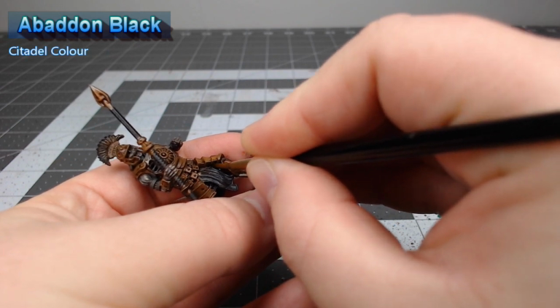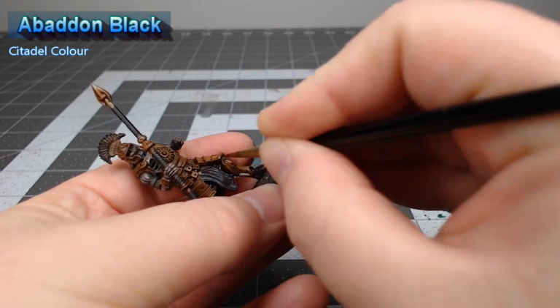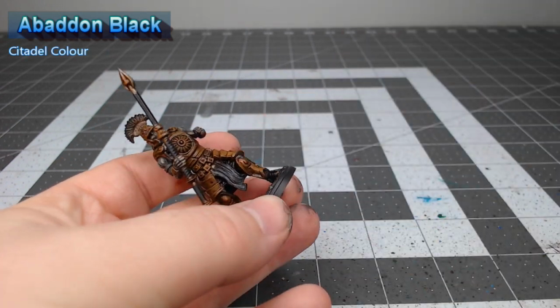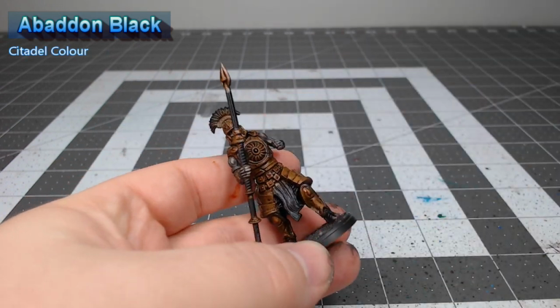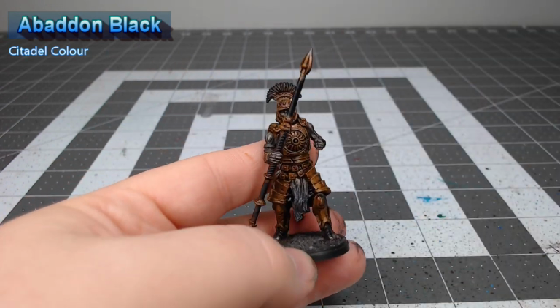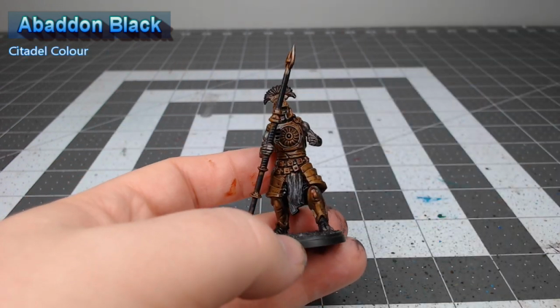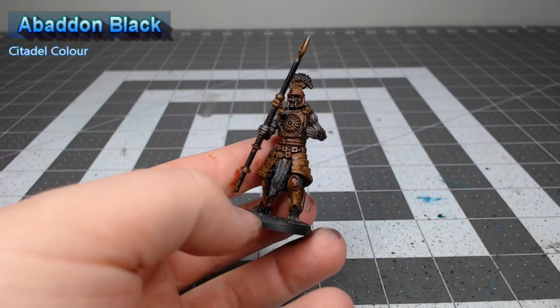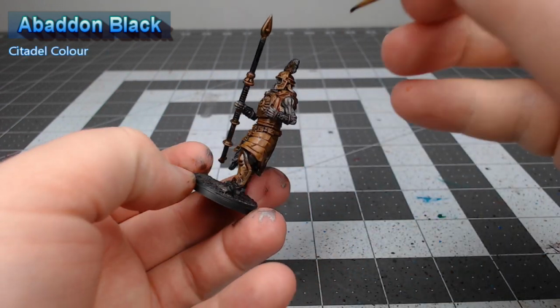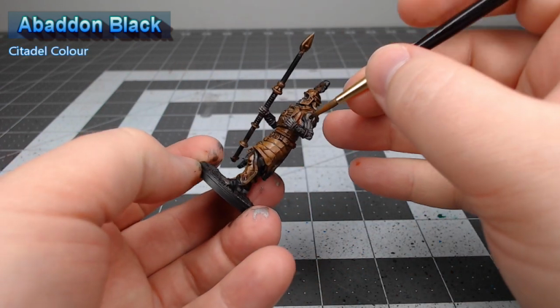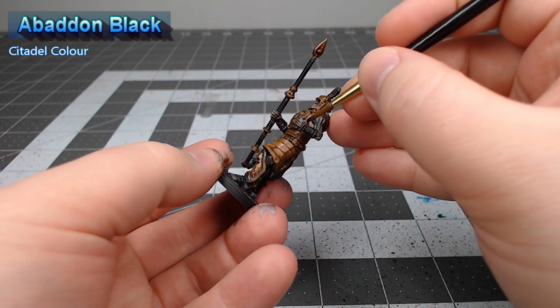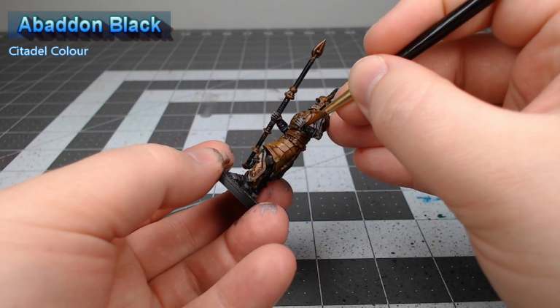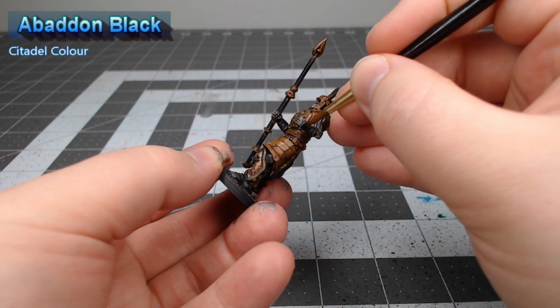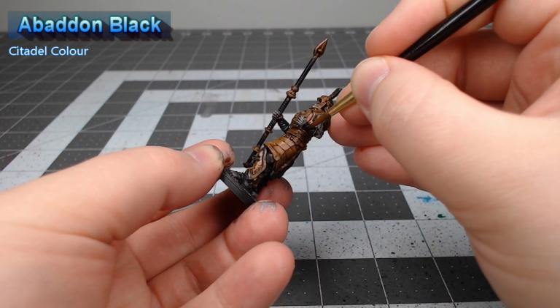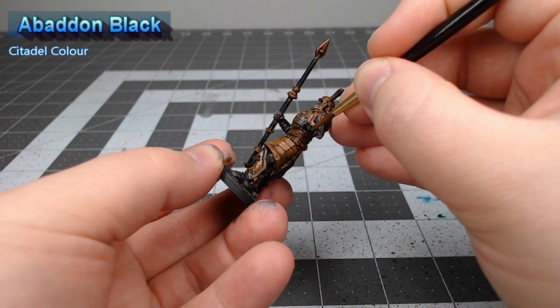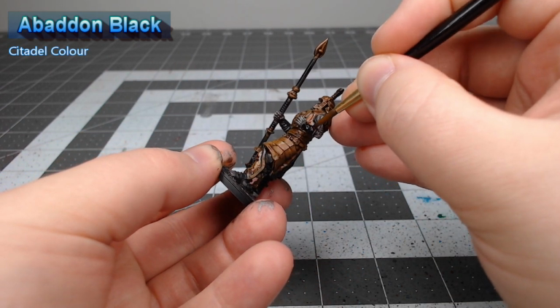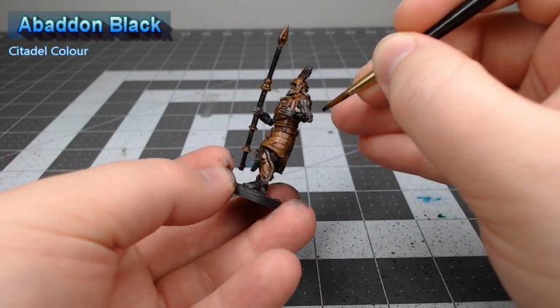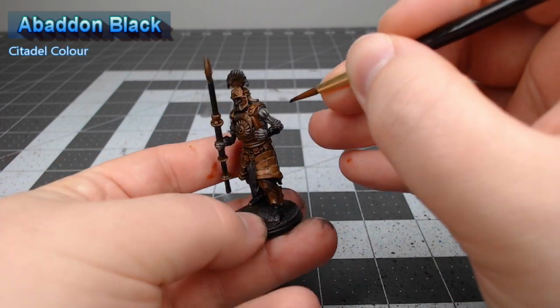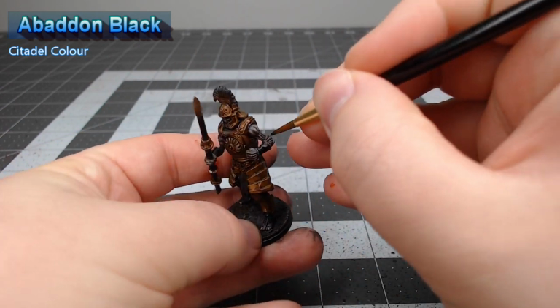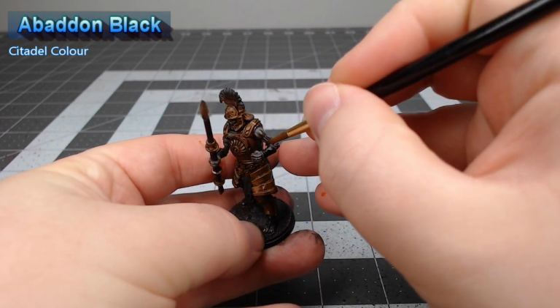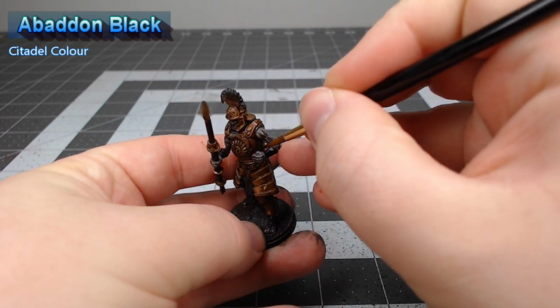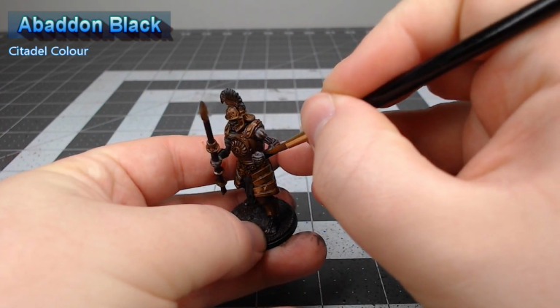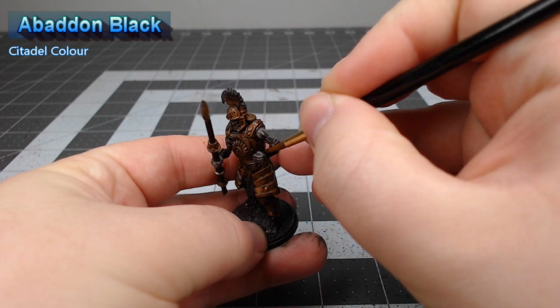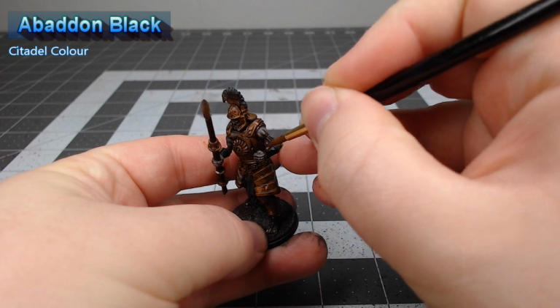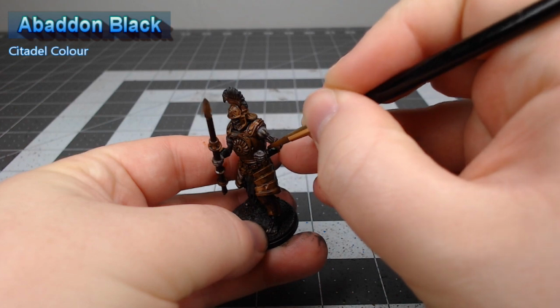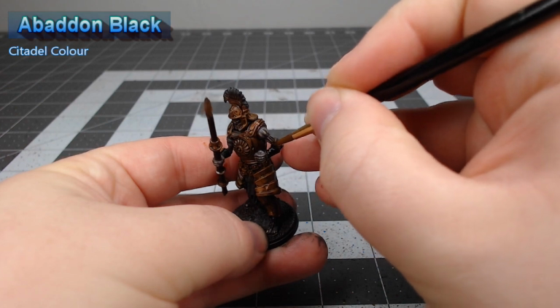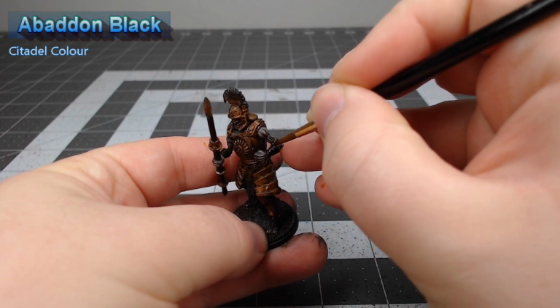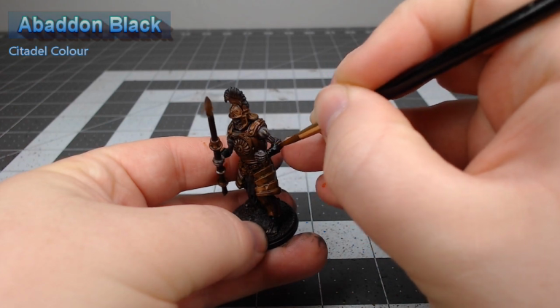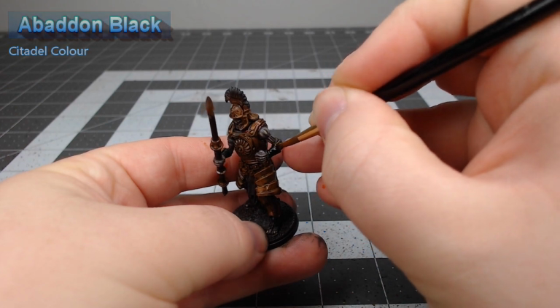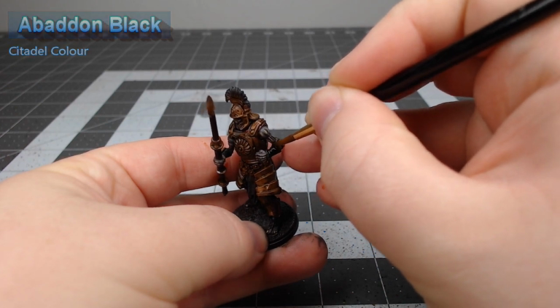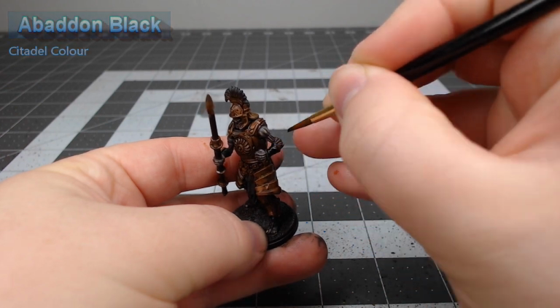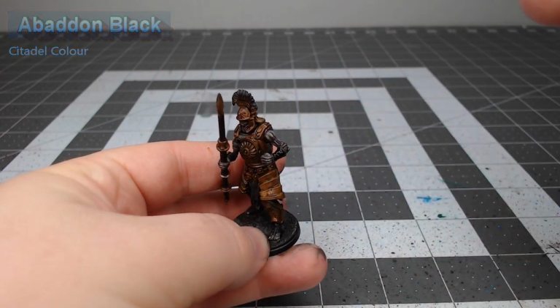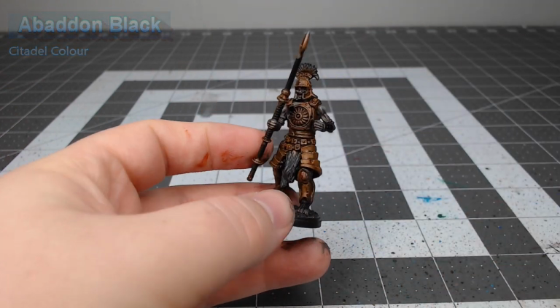With the armor all finished we're gonna begin working on the clothing that the Legionnaire is wearing, and we're gonna start with all the padded armor that is underneath his plate armor. We're gonna use Abaddon Black as the base color for these parts.